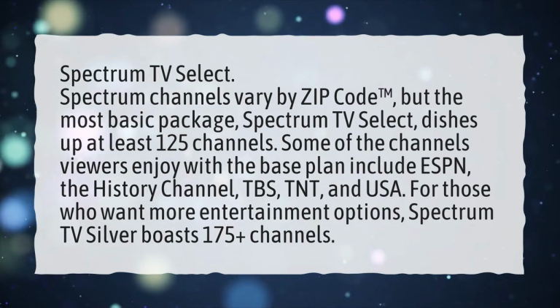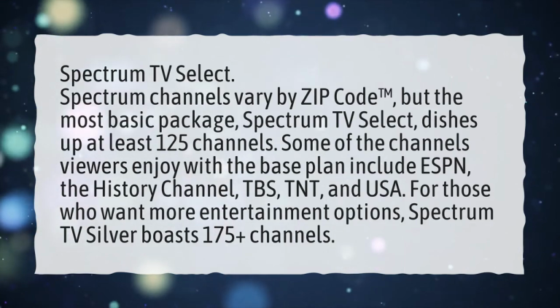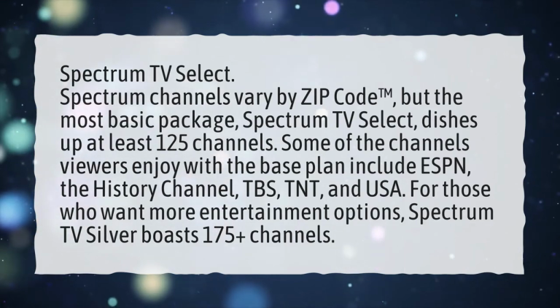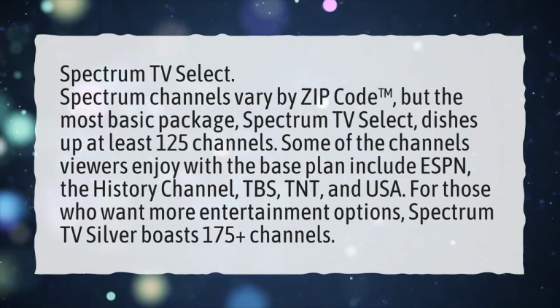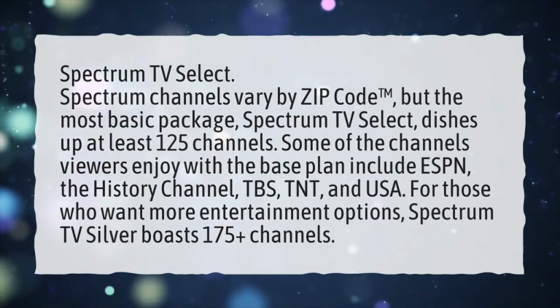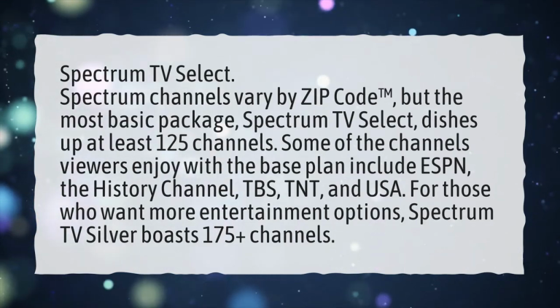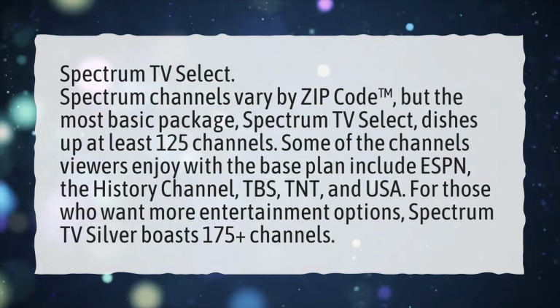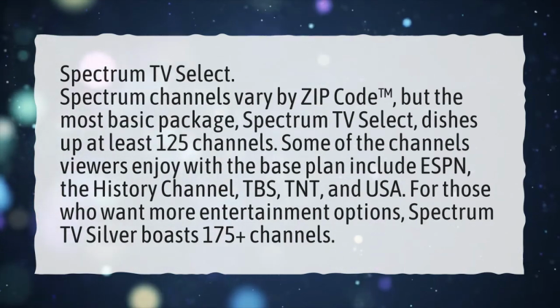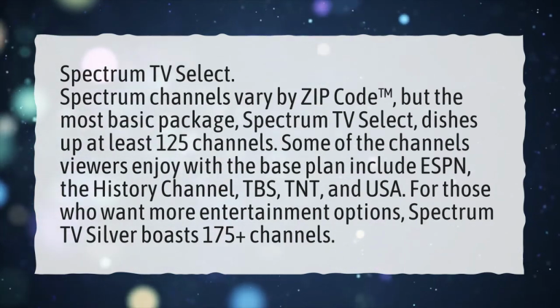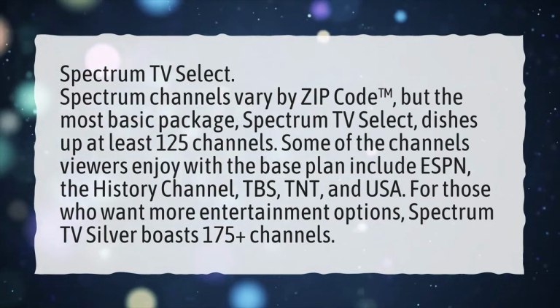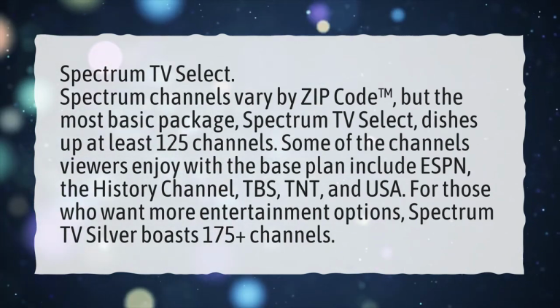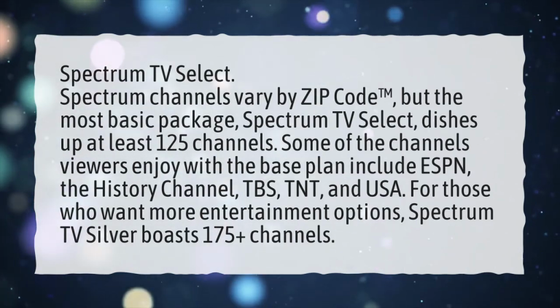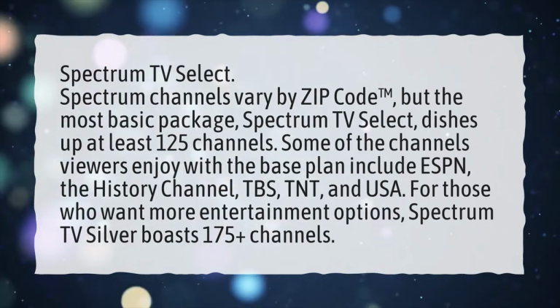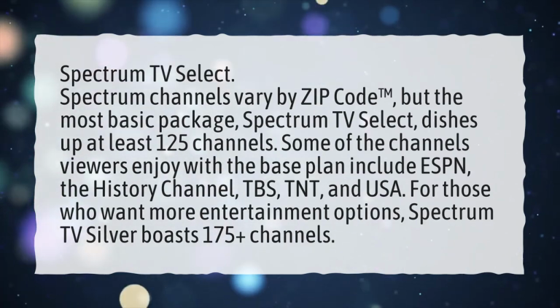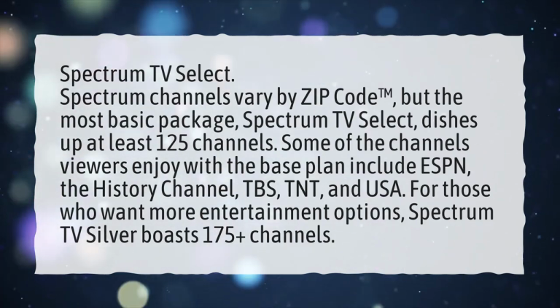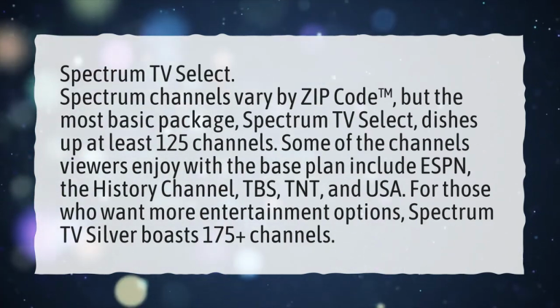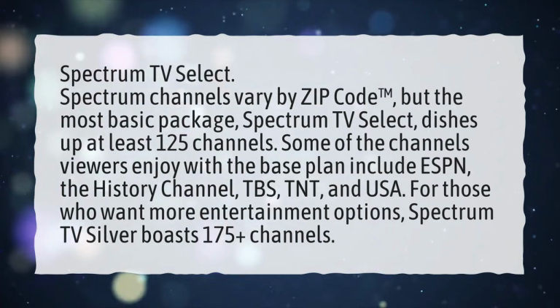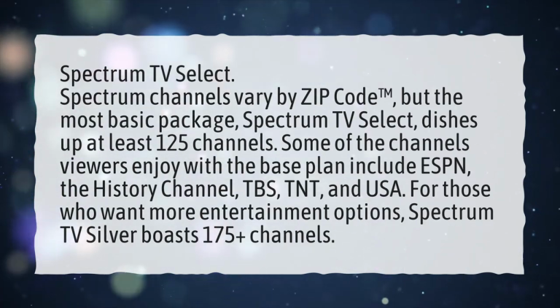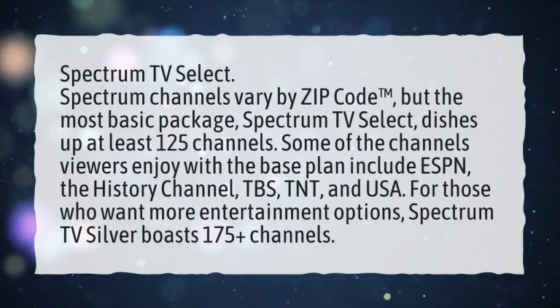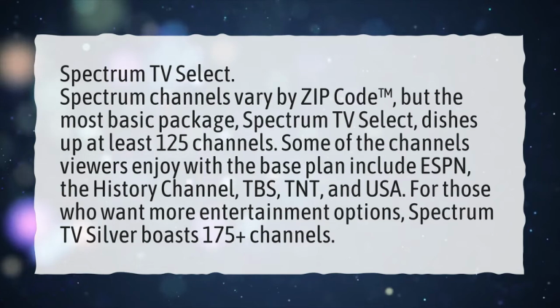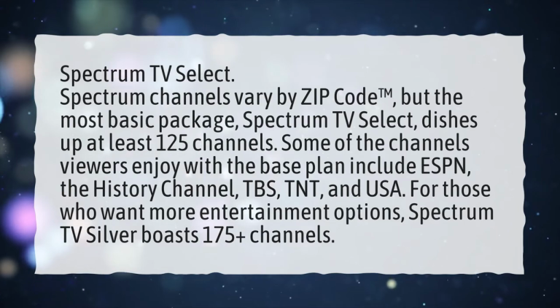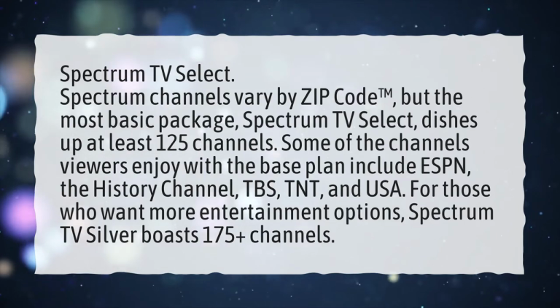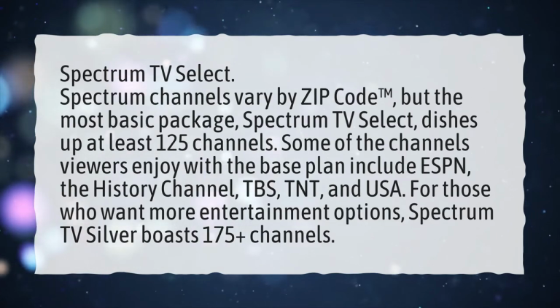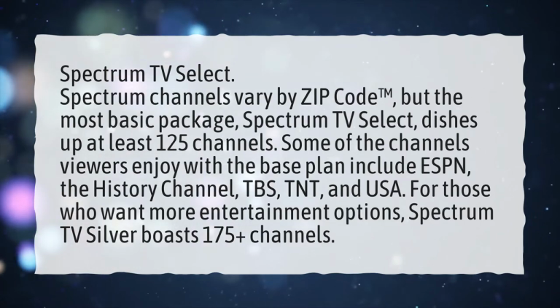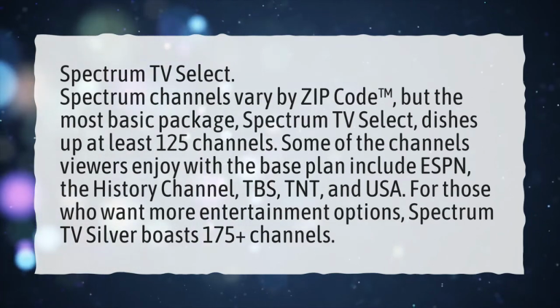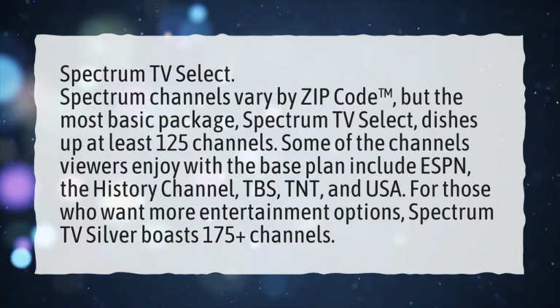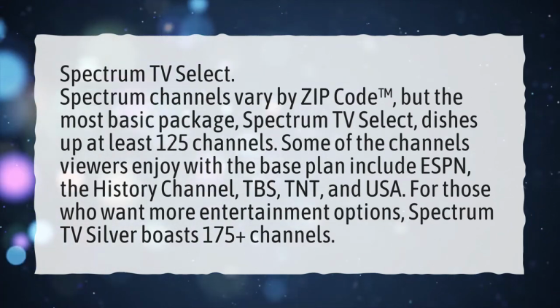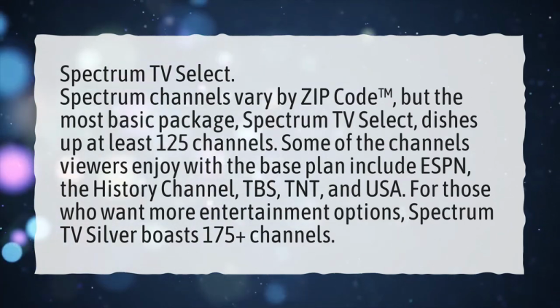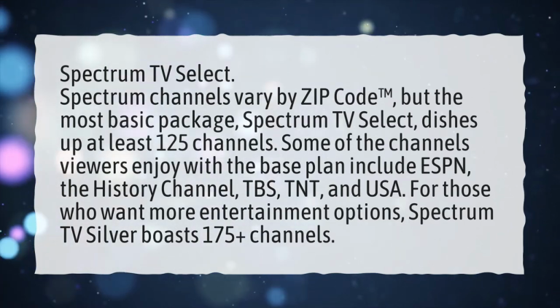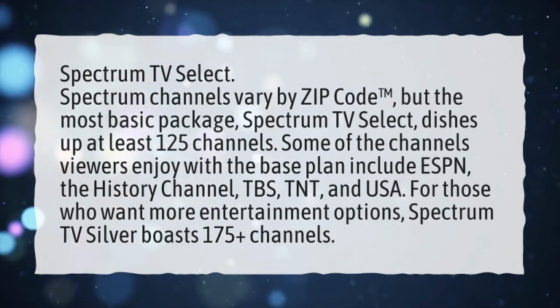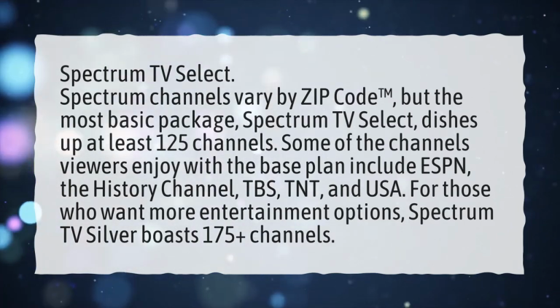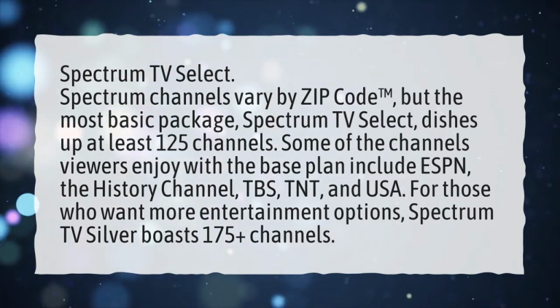For those who want more entertainment options, Spectrum TV Silver boasts 175 plus channels.